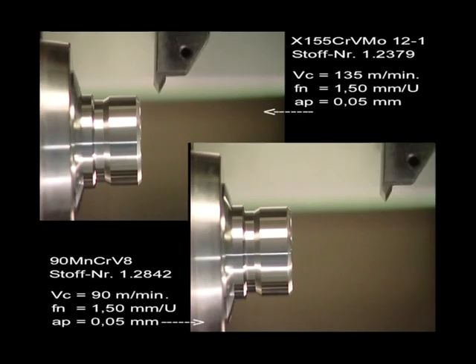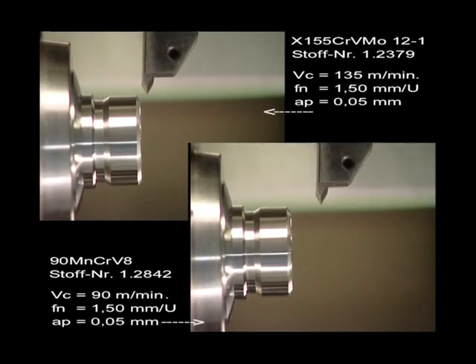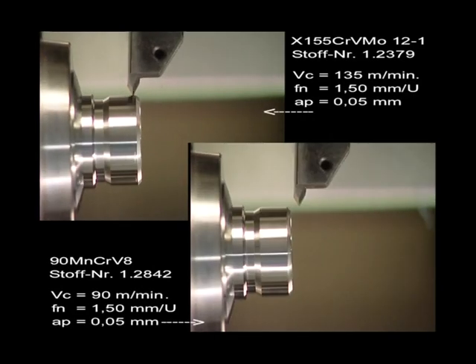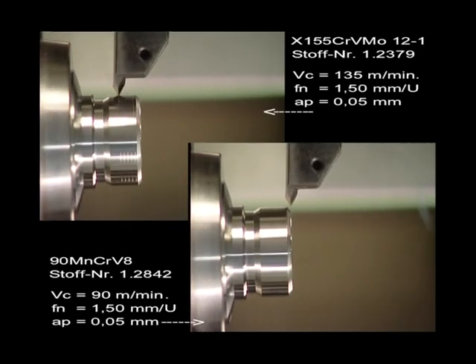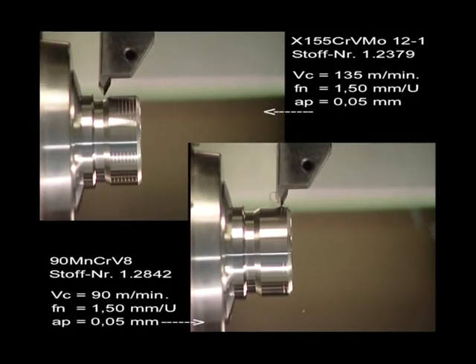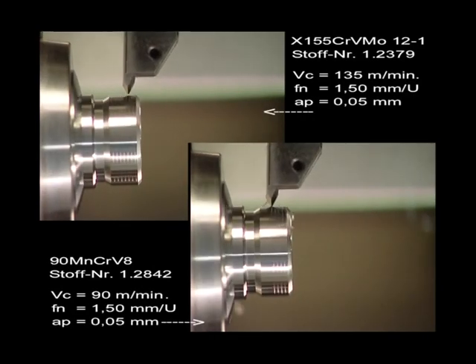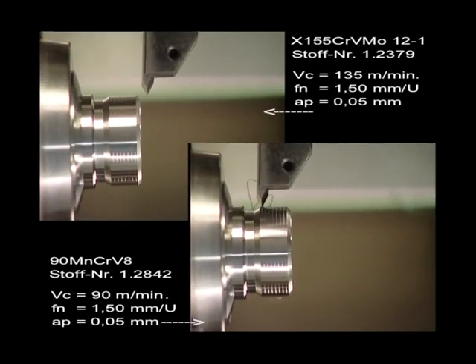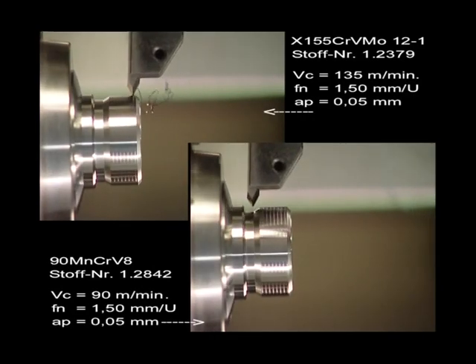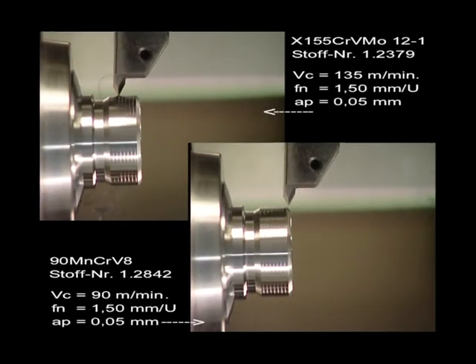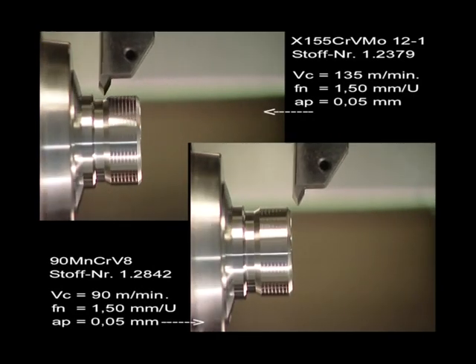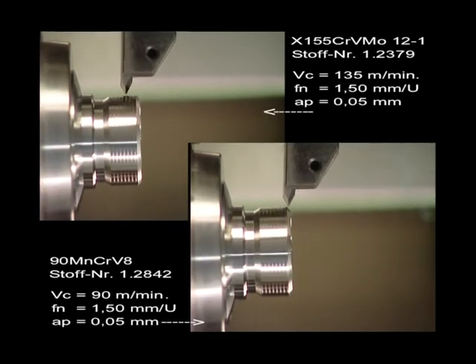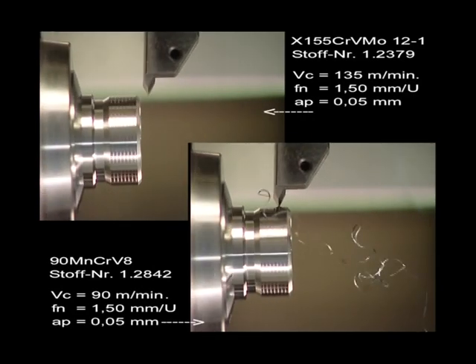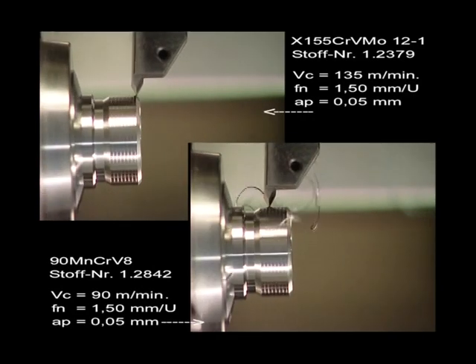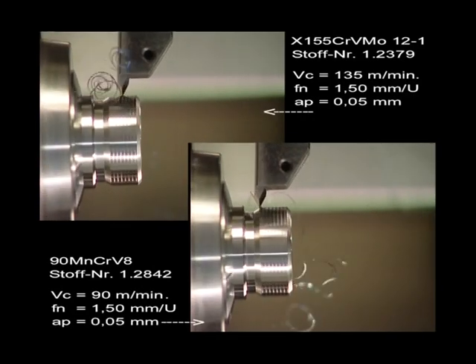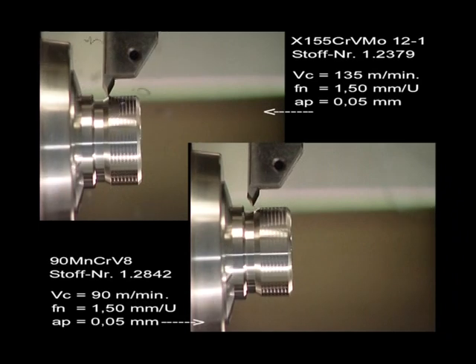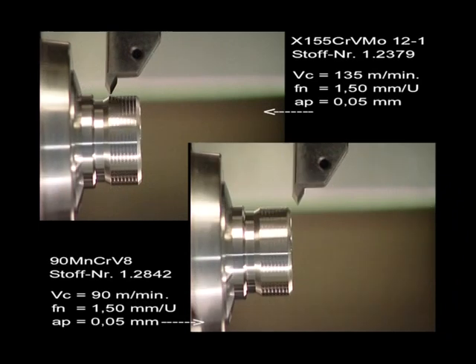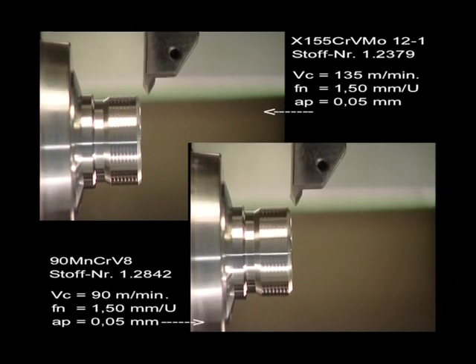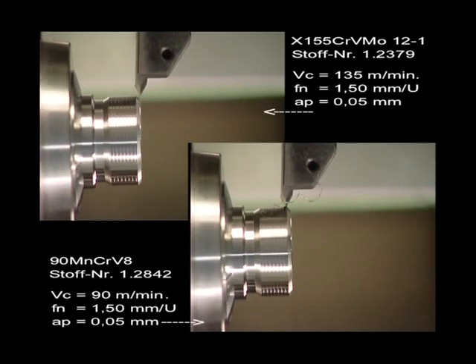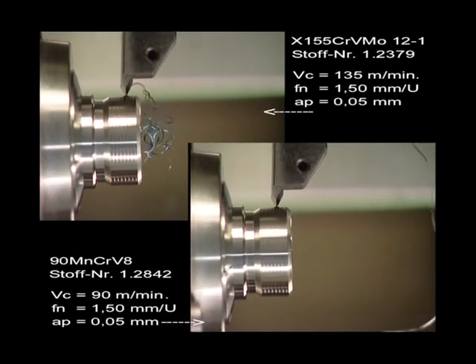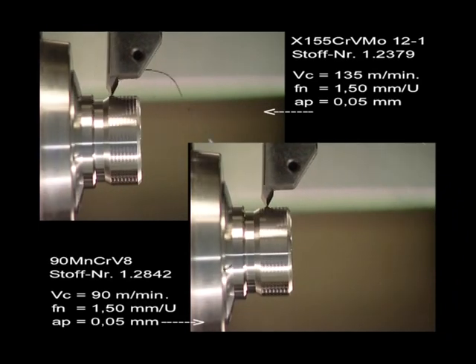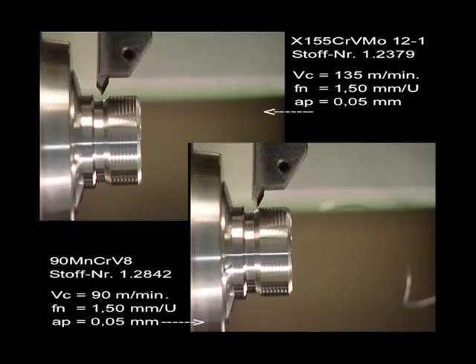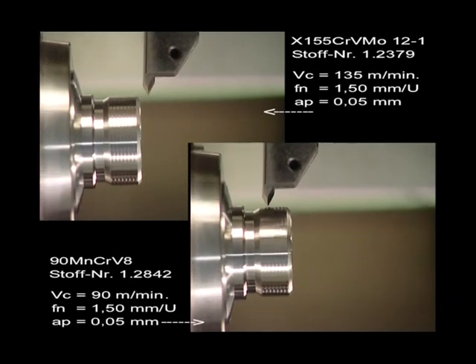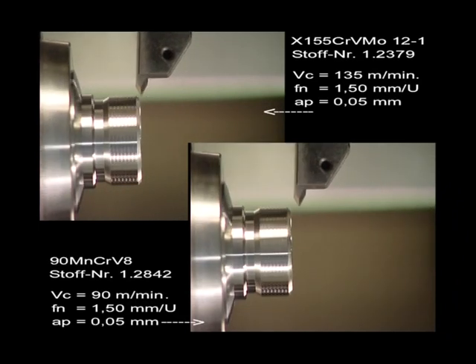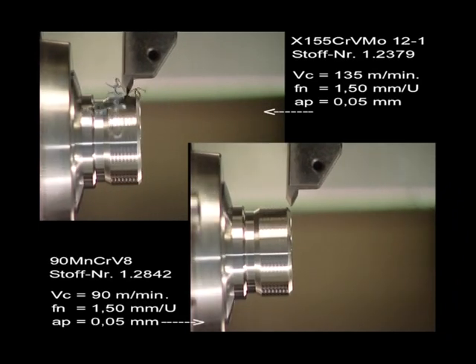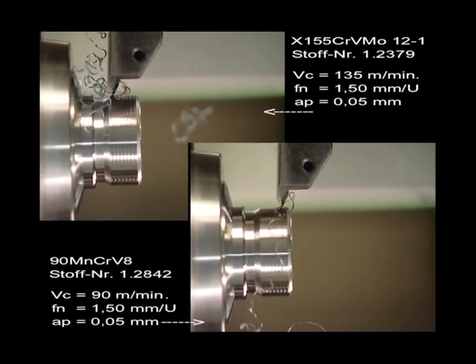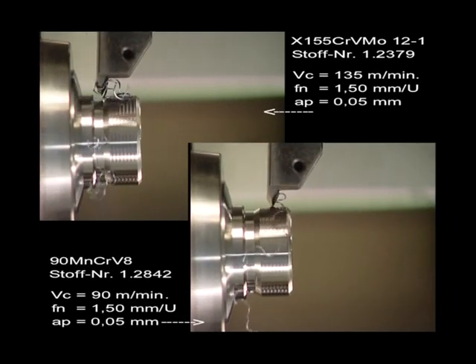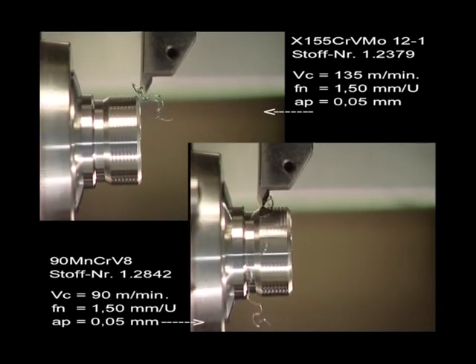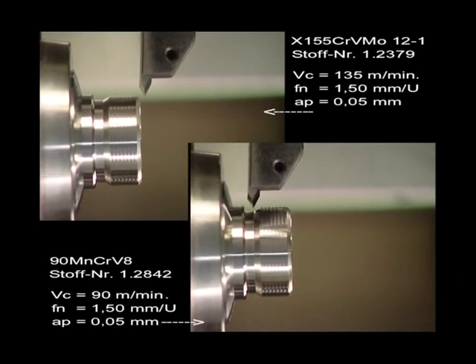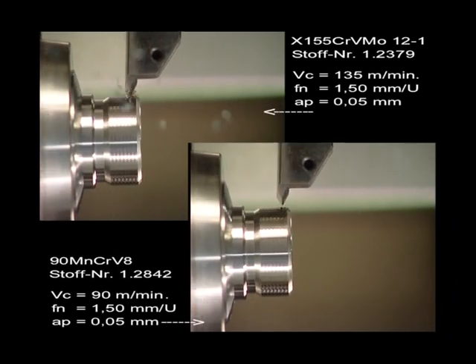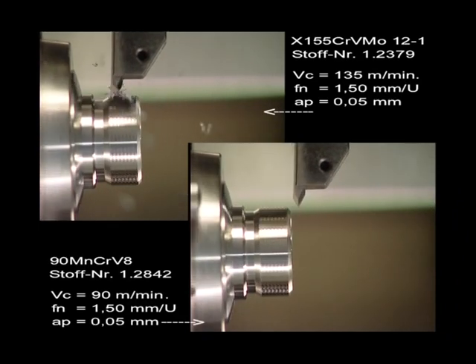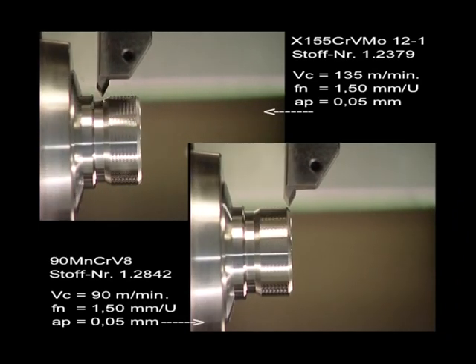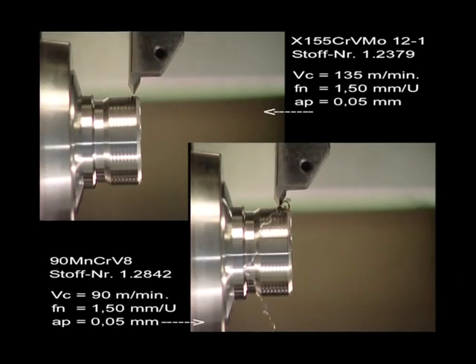When threading — here in real time — the different materials and cutting speeds can be seen in contrast.